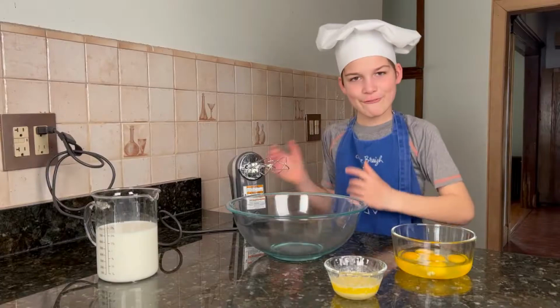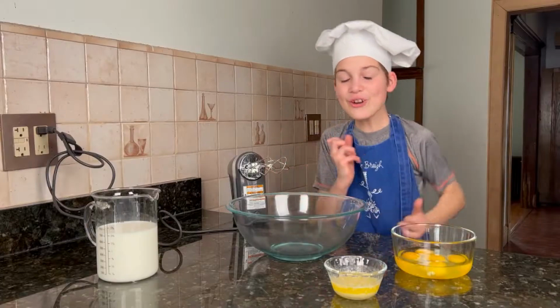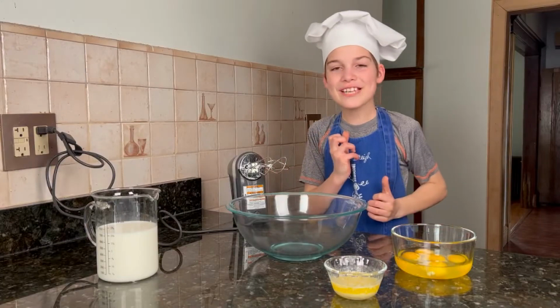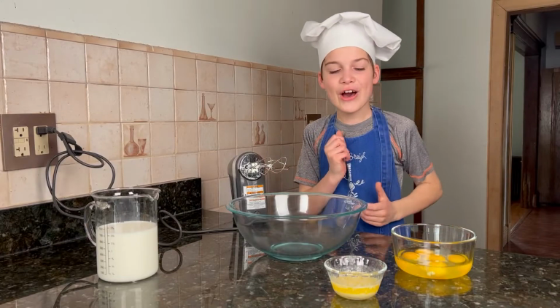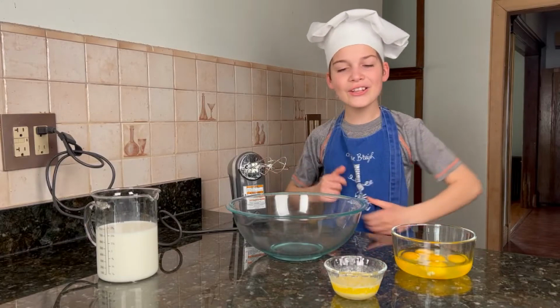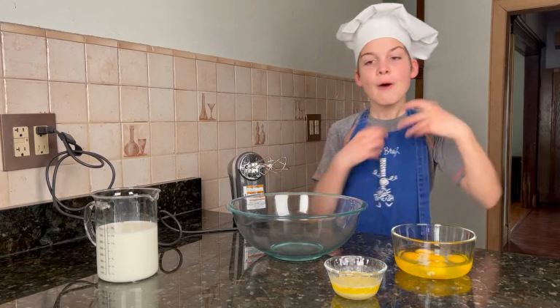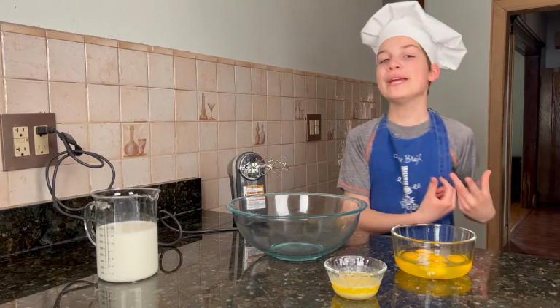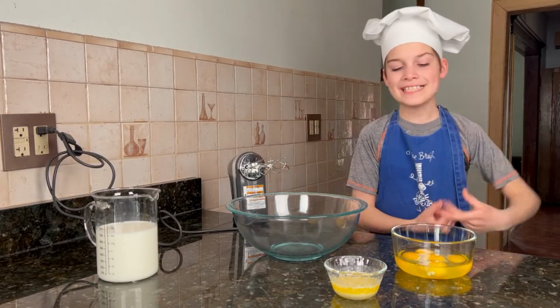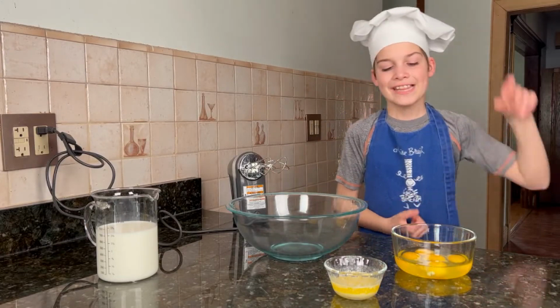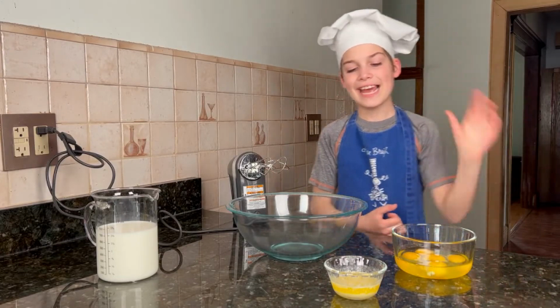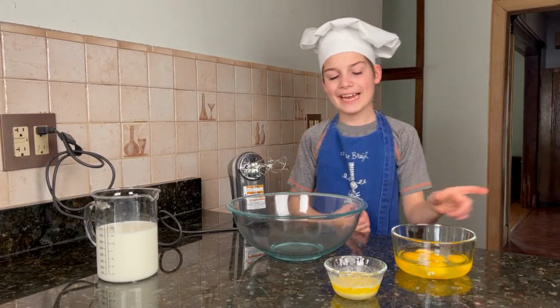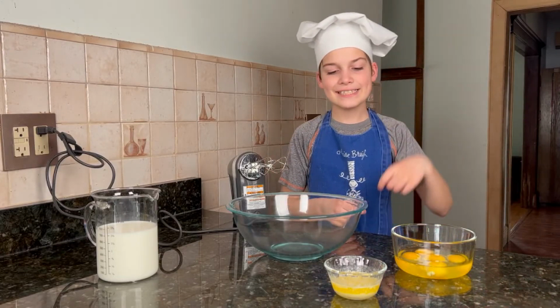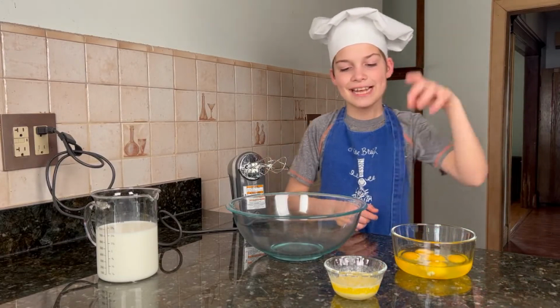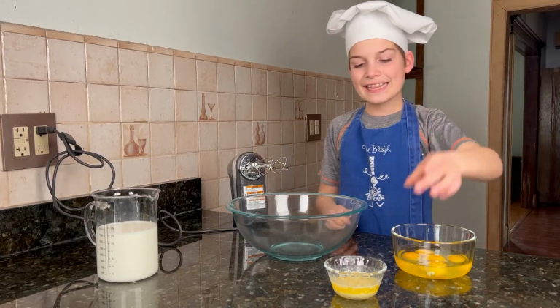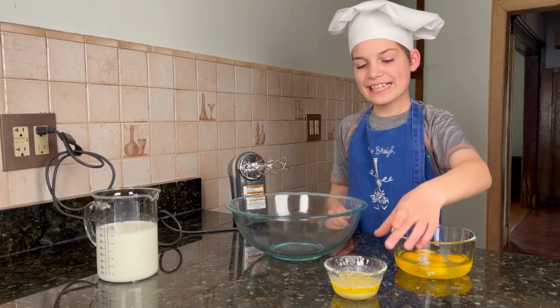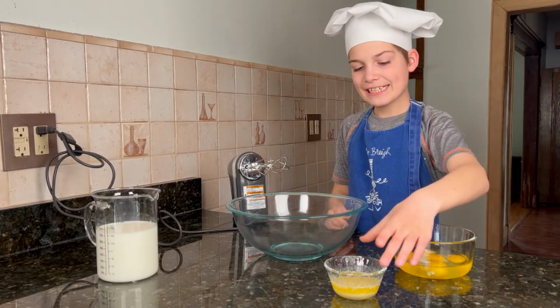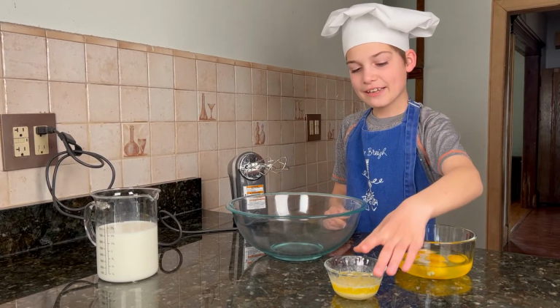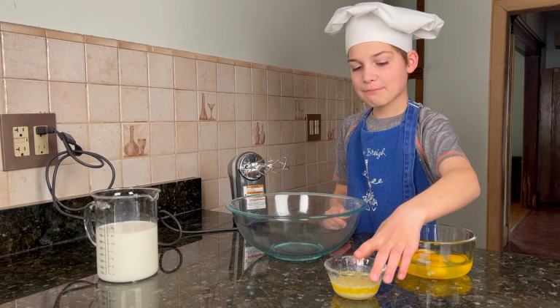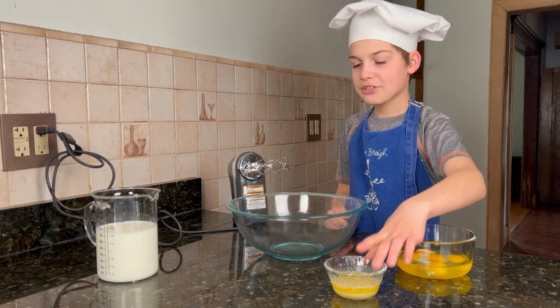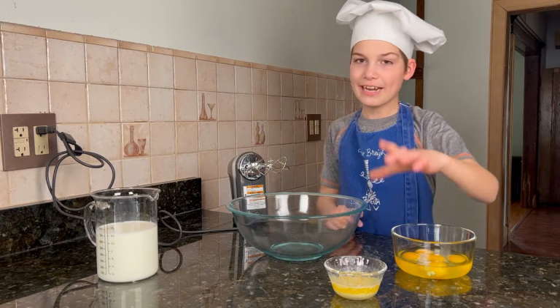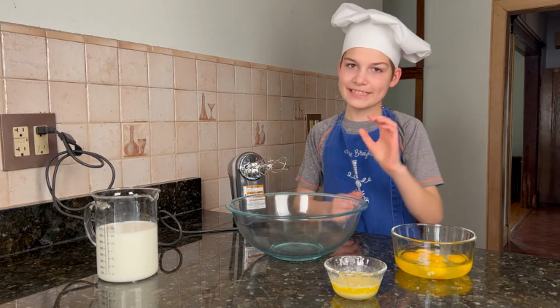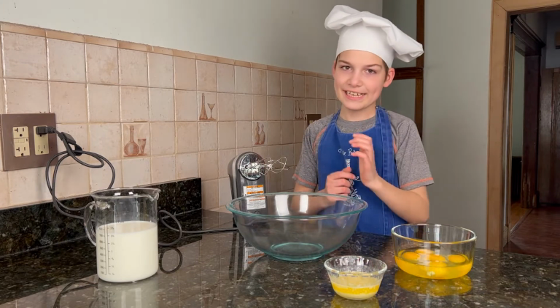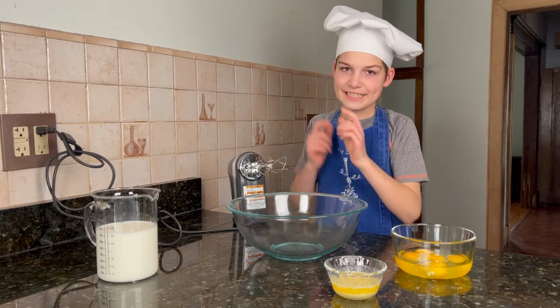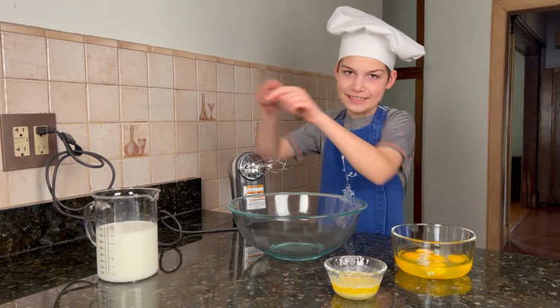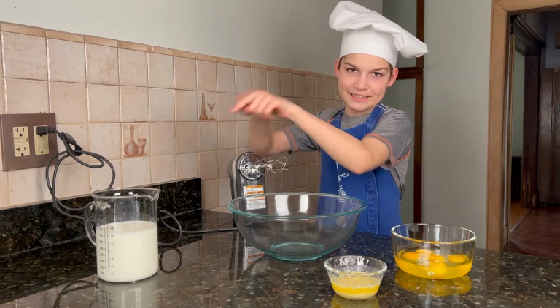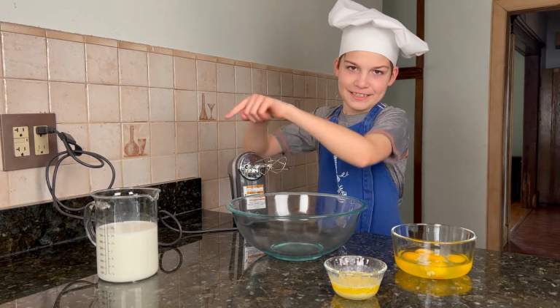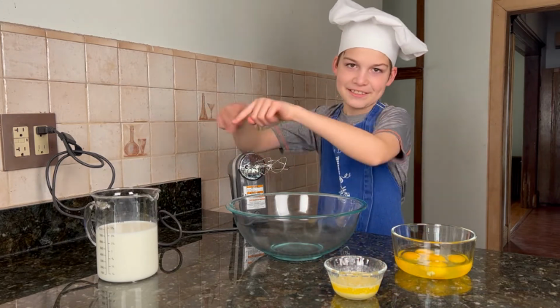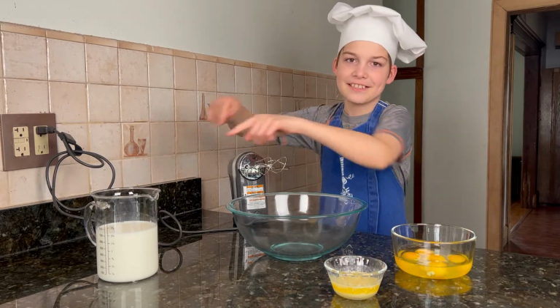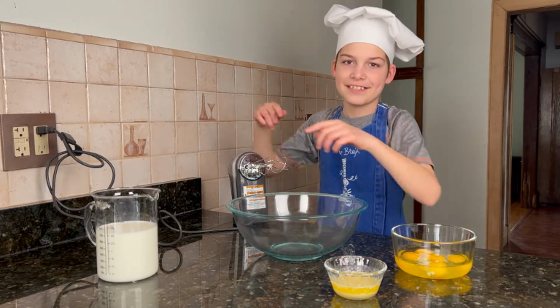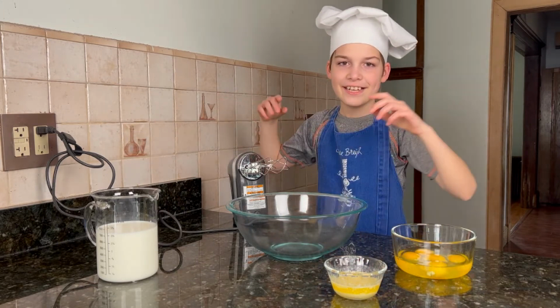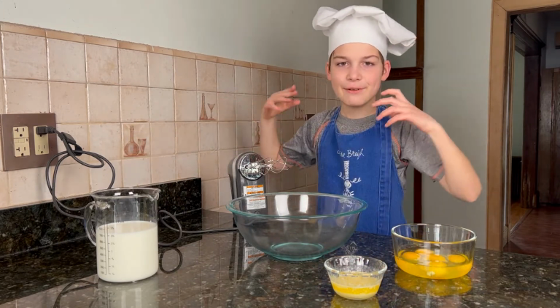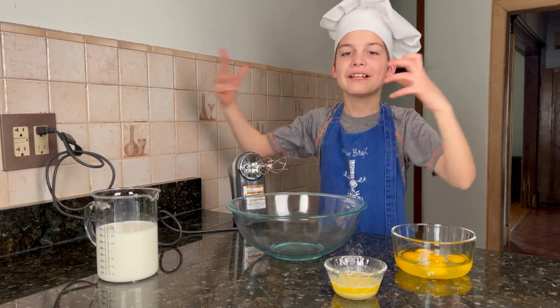First of all, beat the eggs, the butter, and the milk.